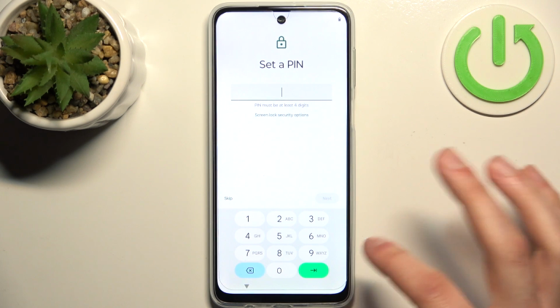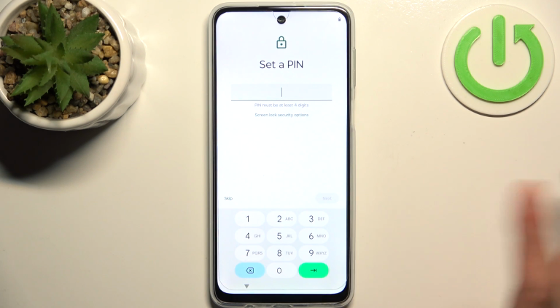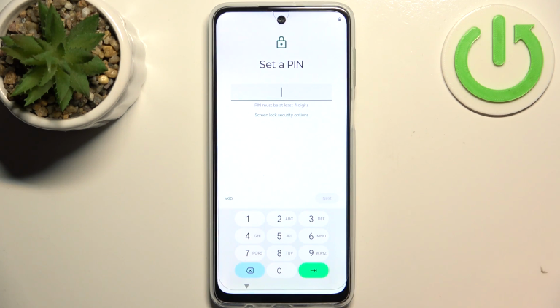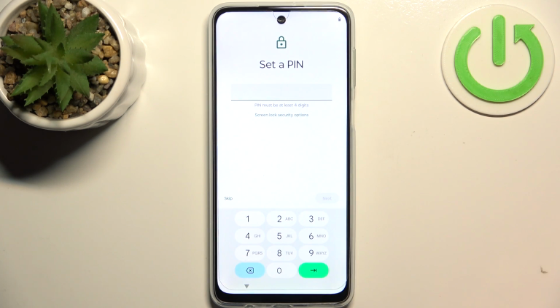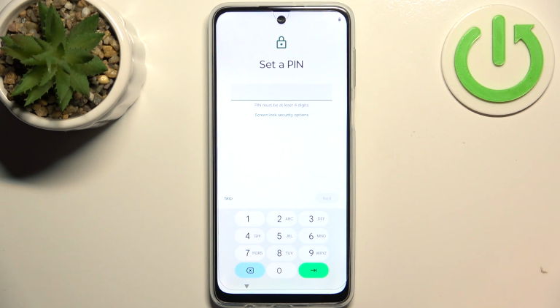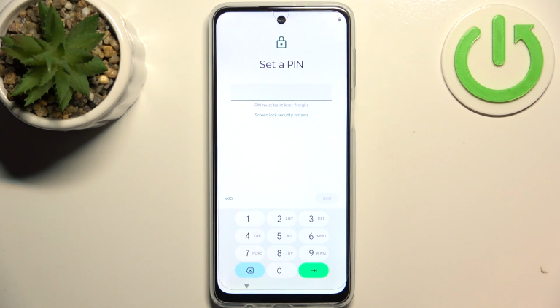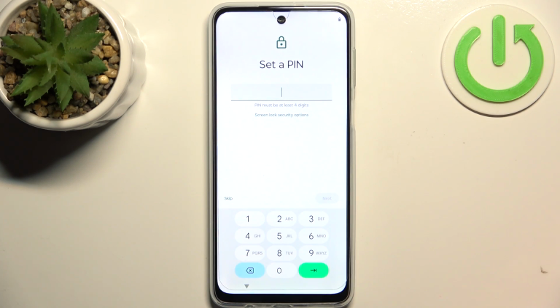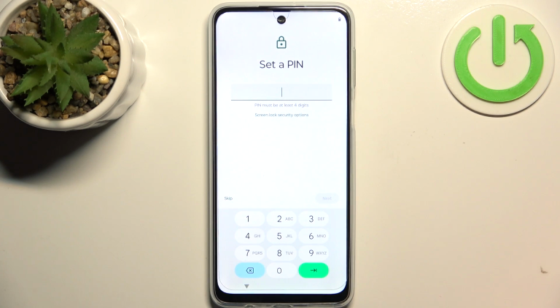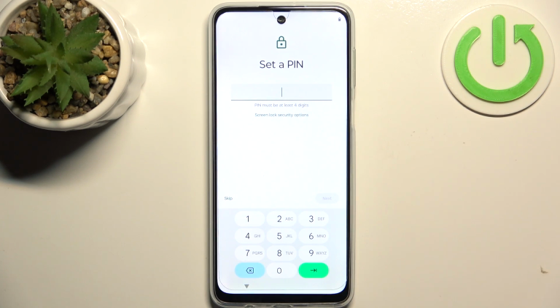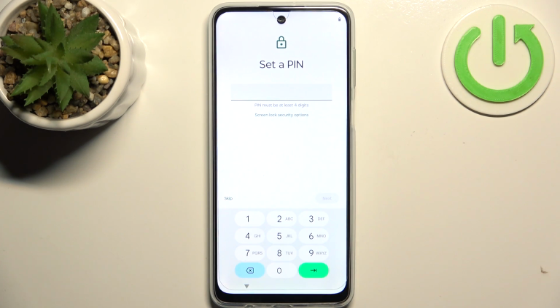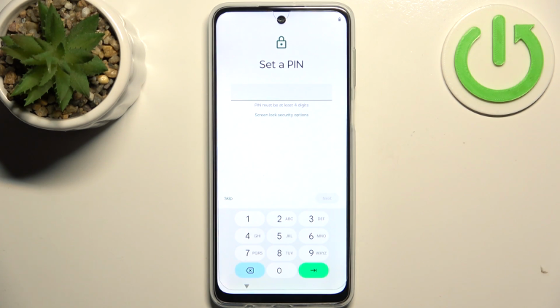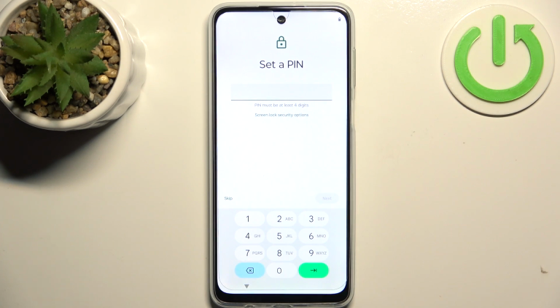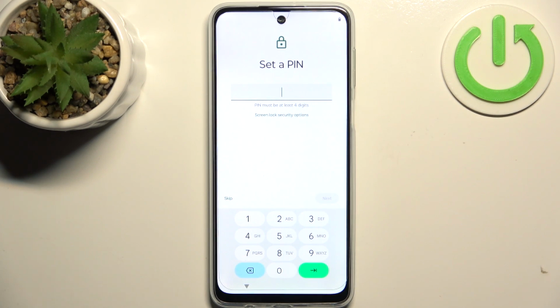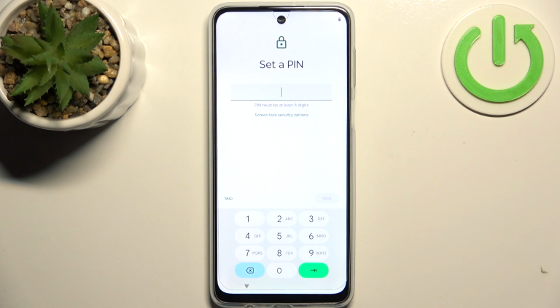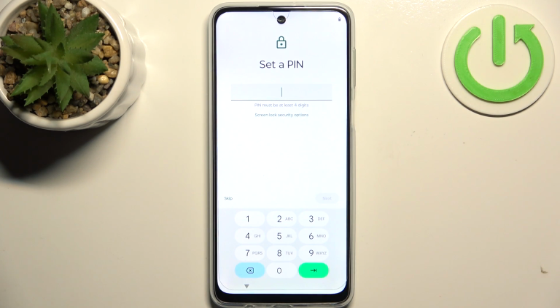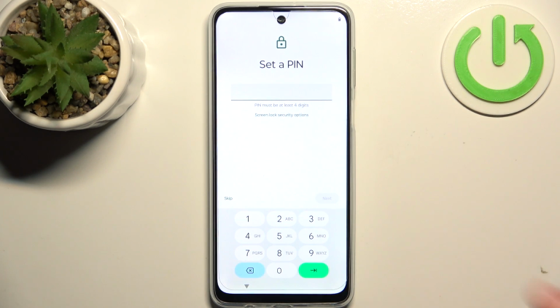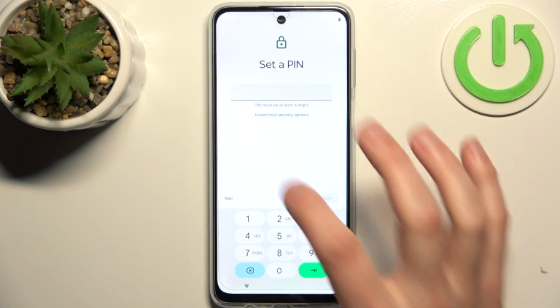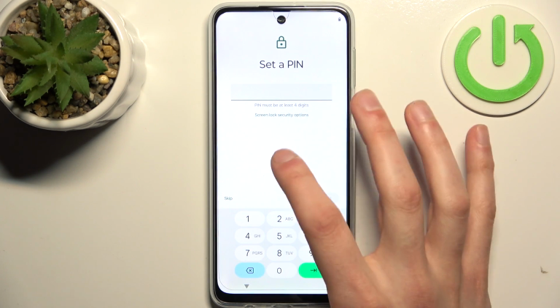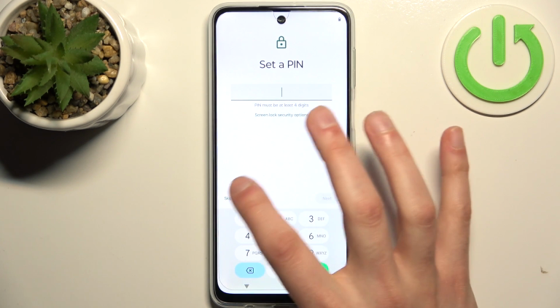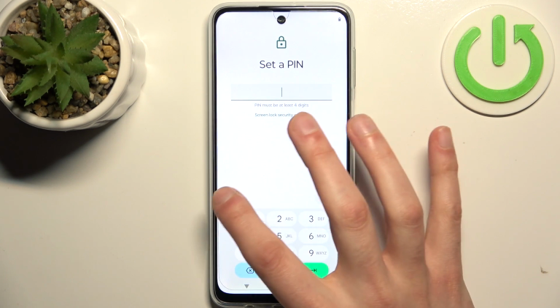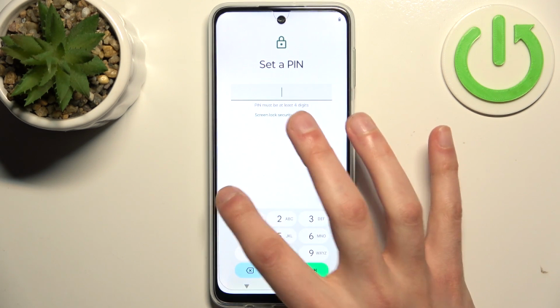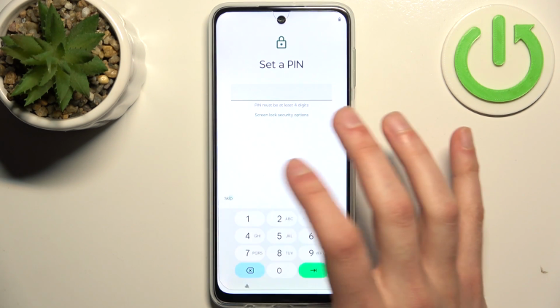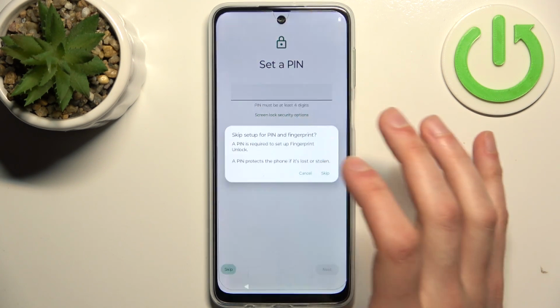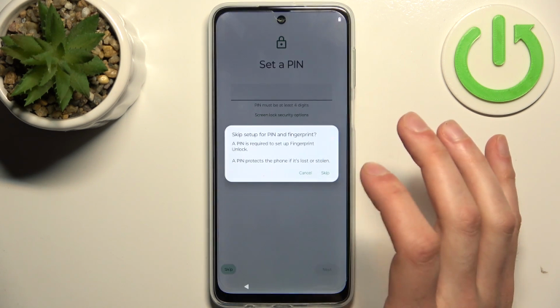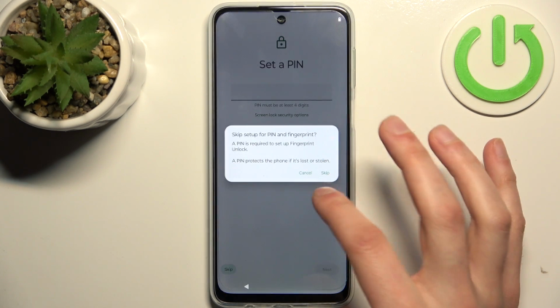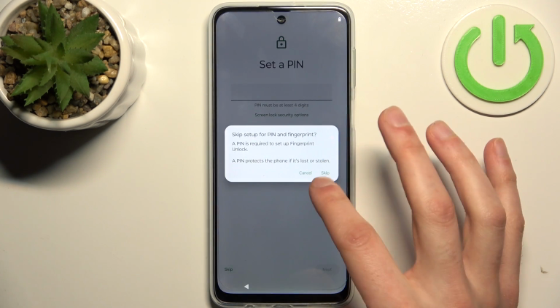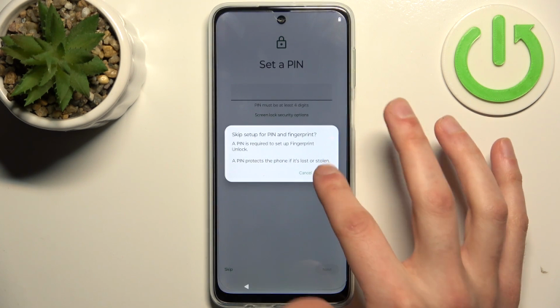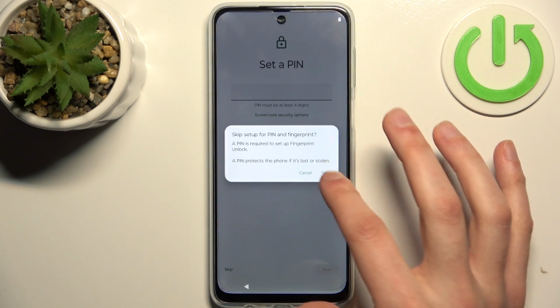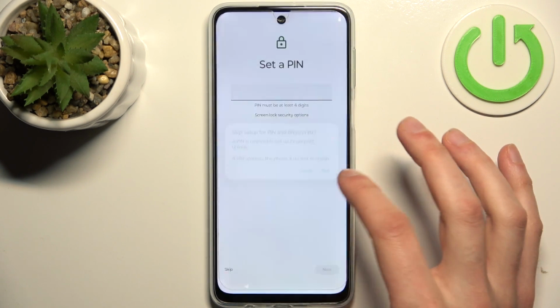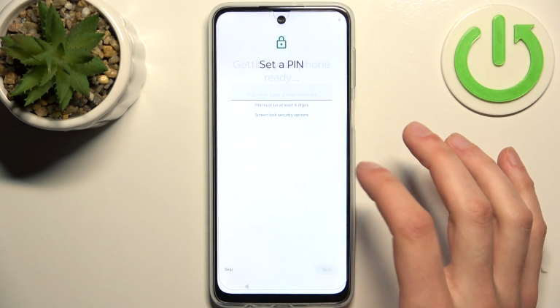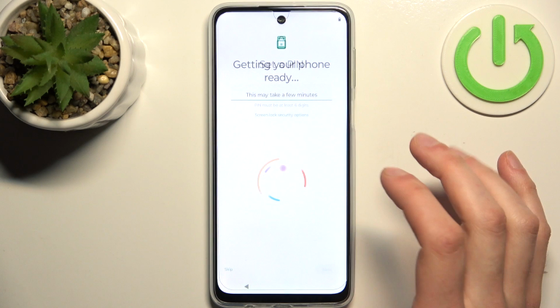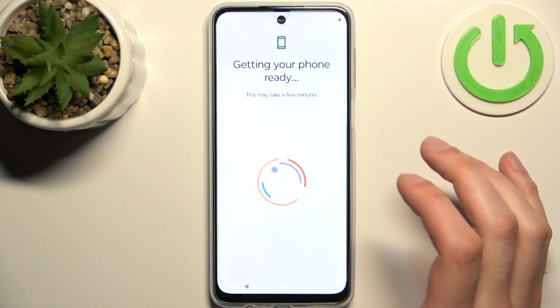And you can set up device protection, but you can also just skip this tab for now and do this later.